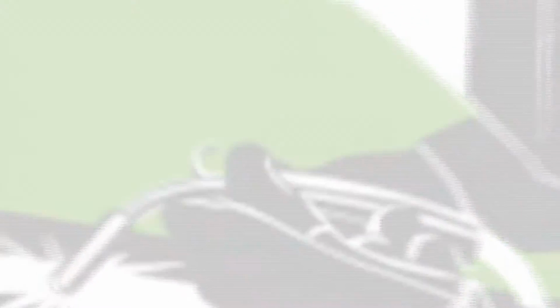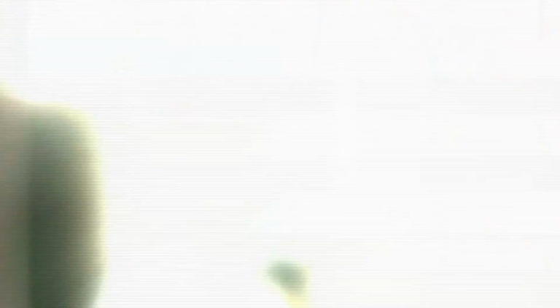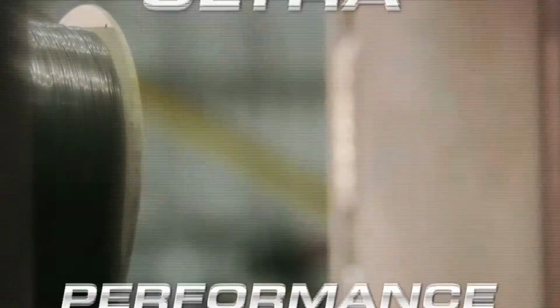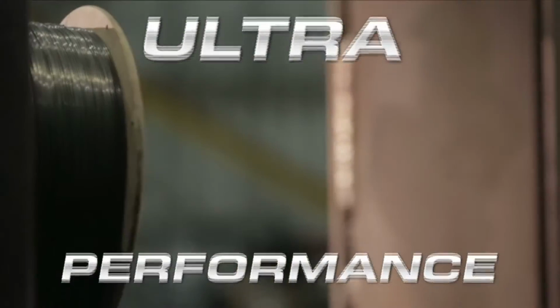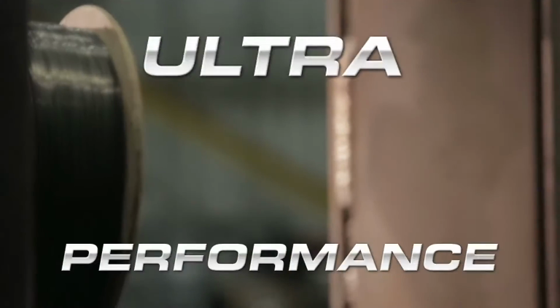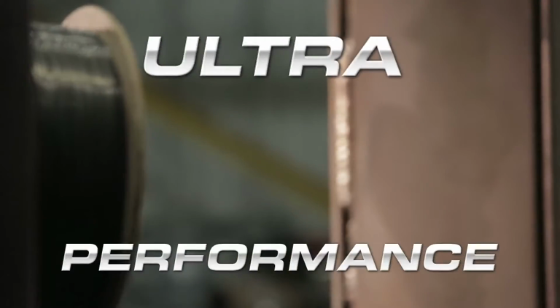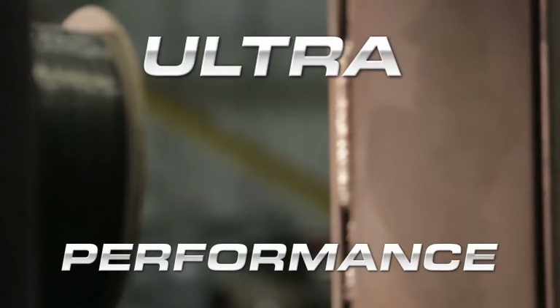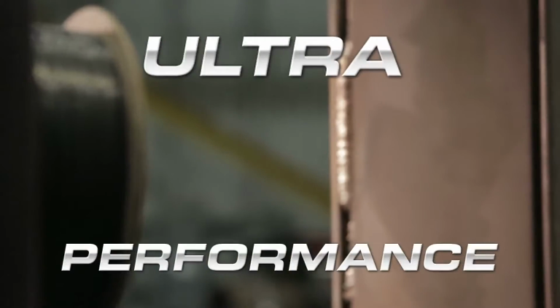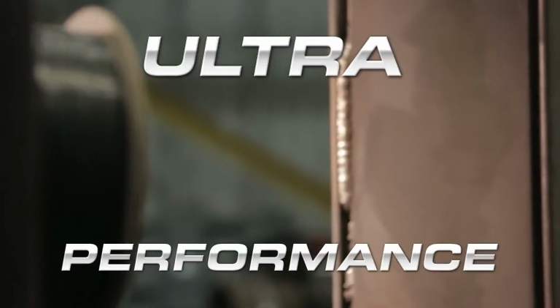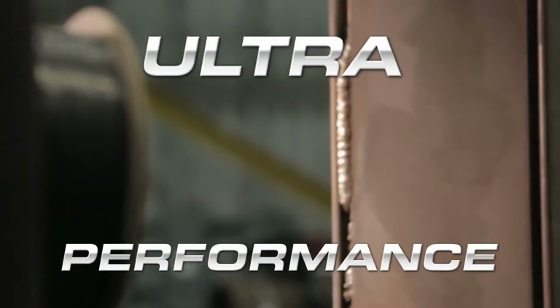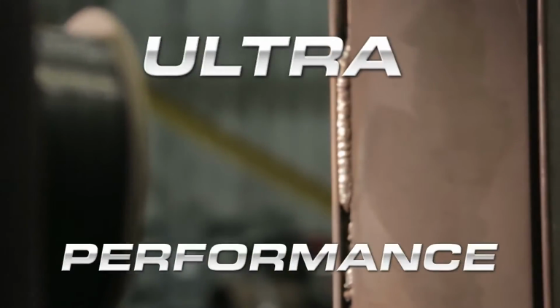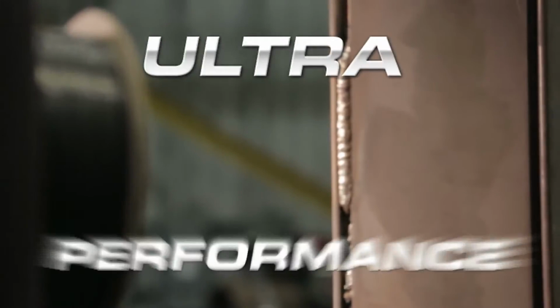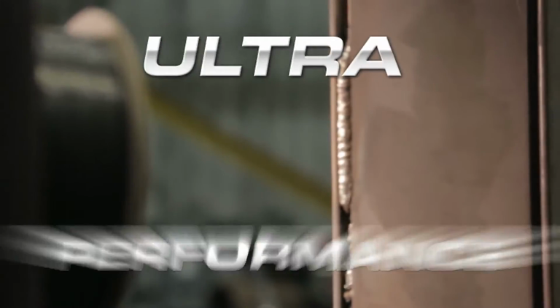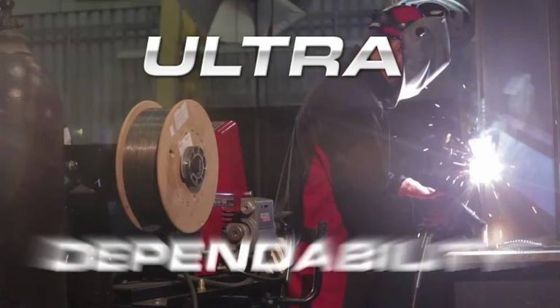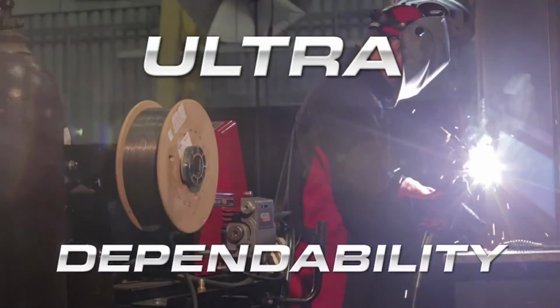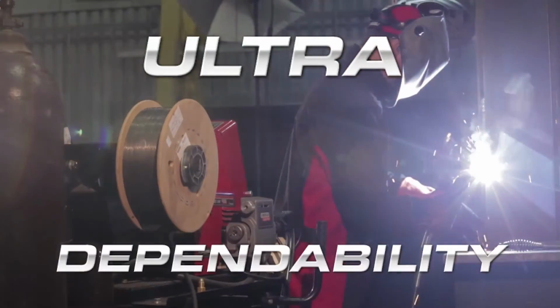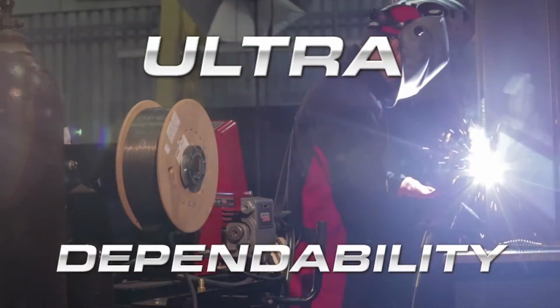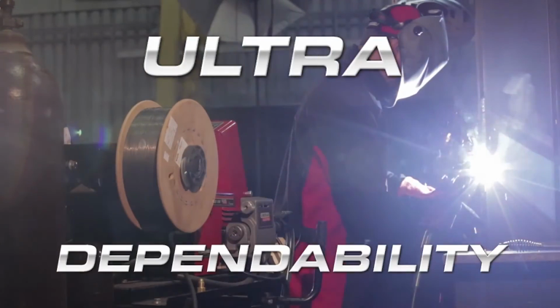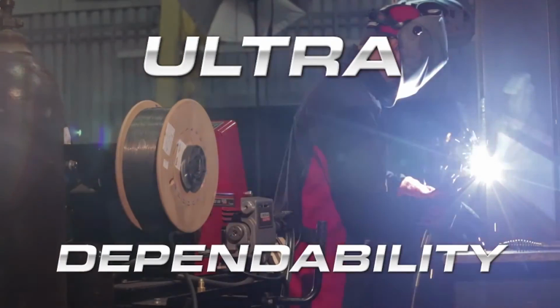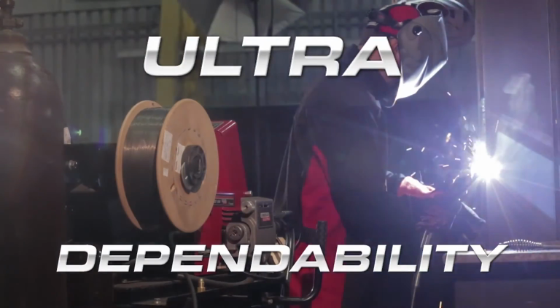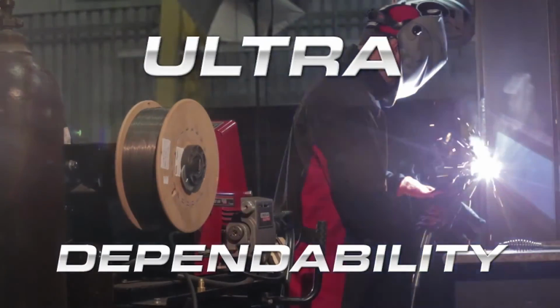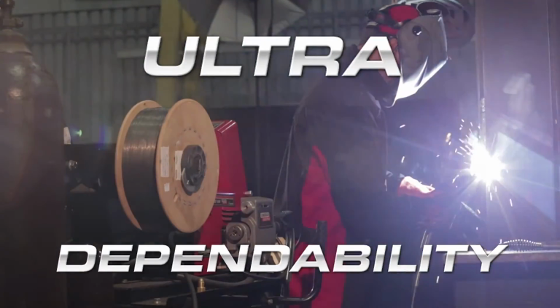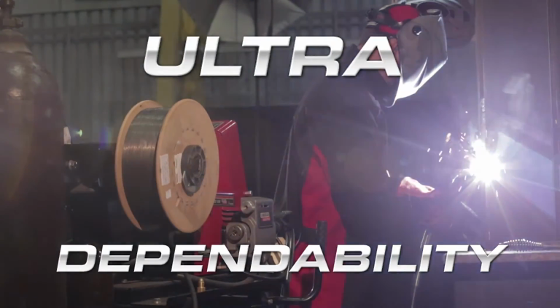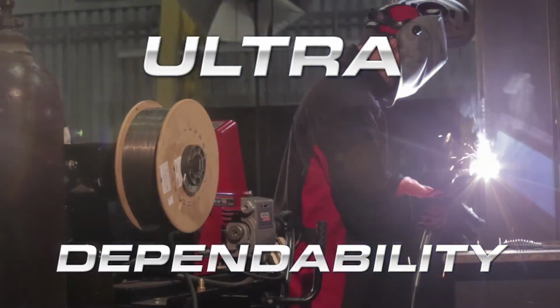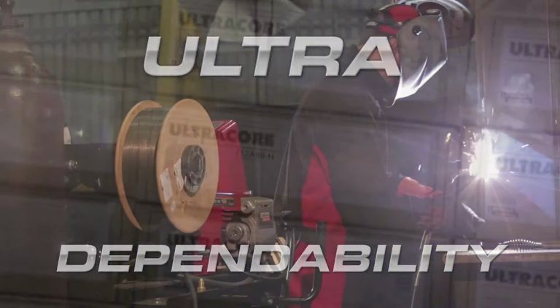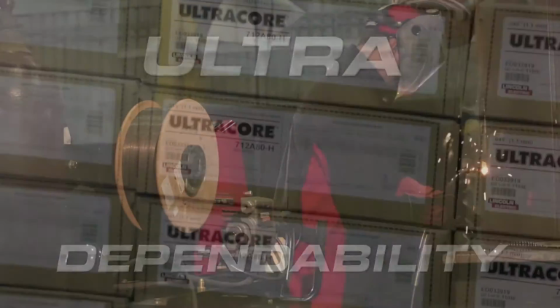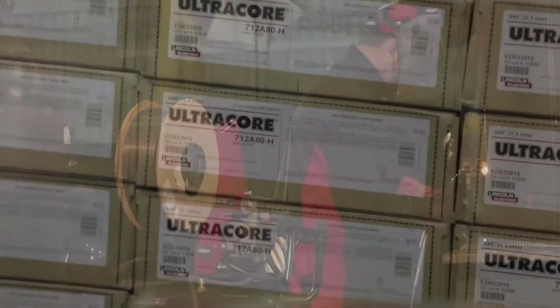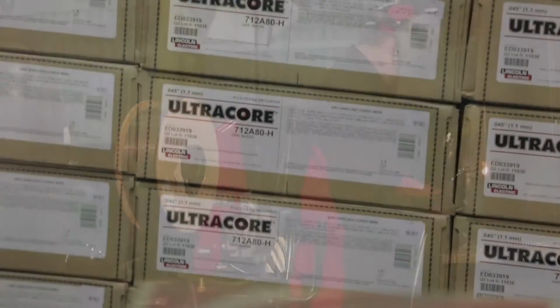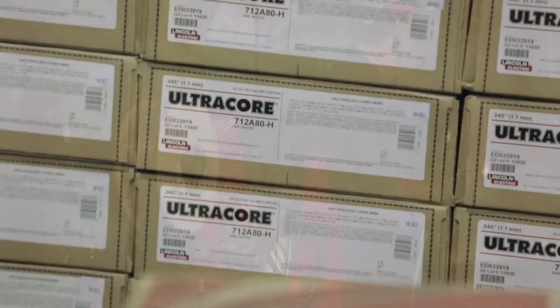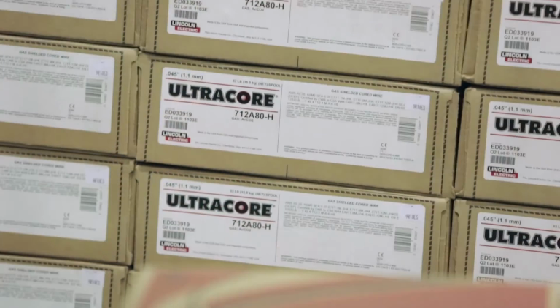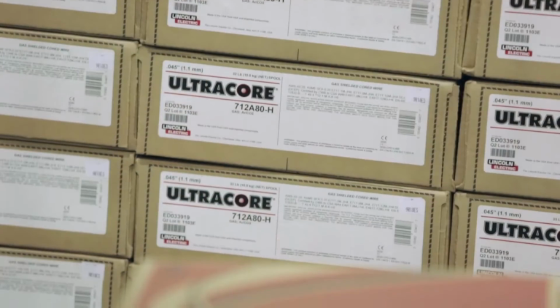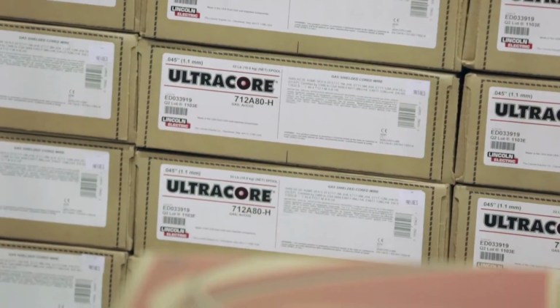Ultra Performance. Ultra Dependability. UltraCore.